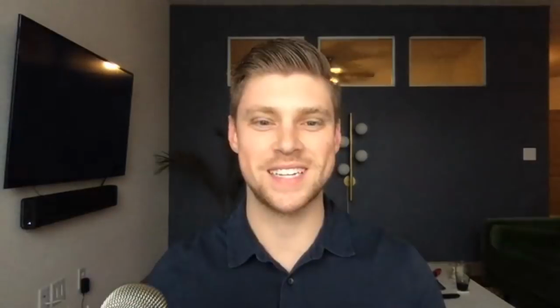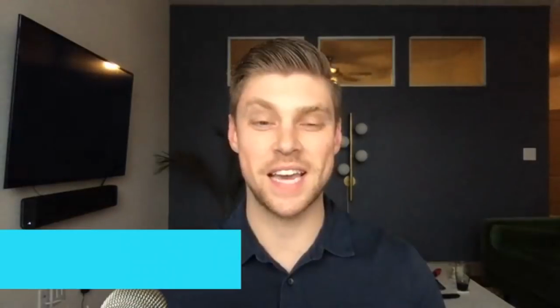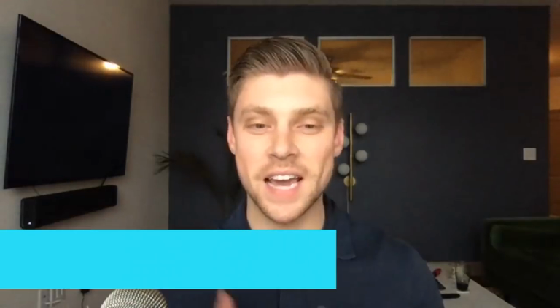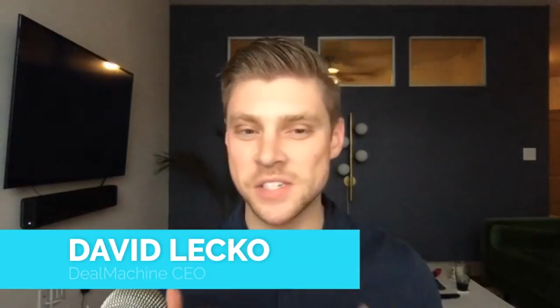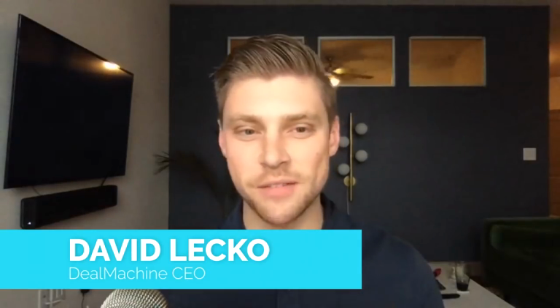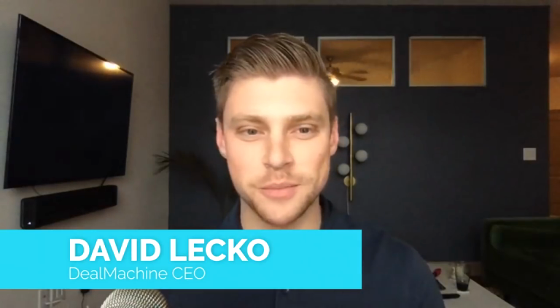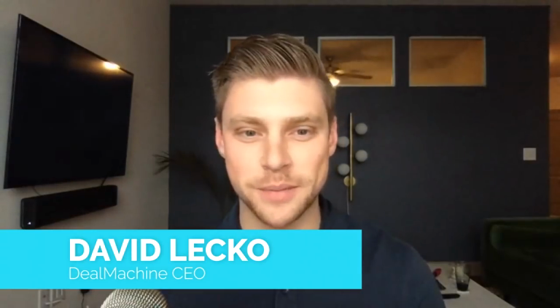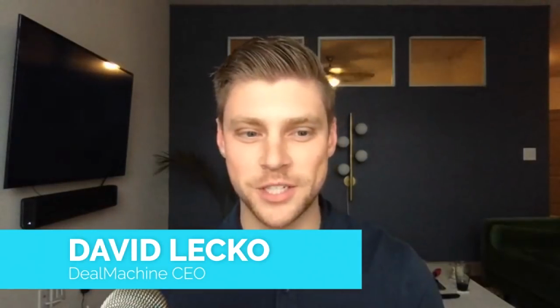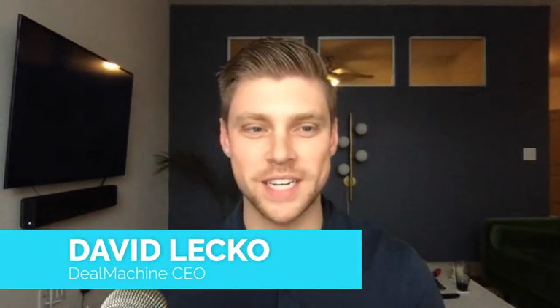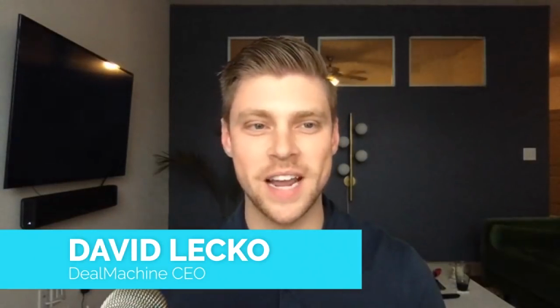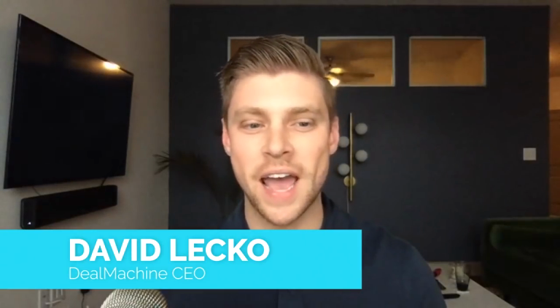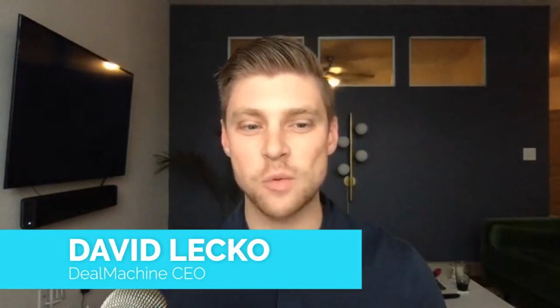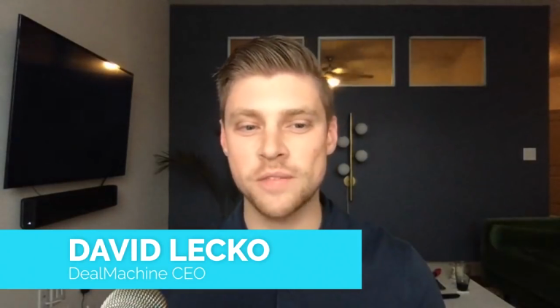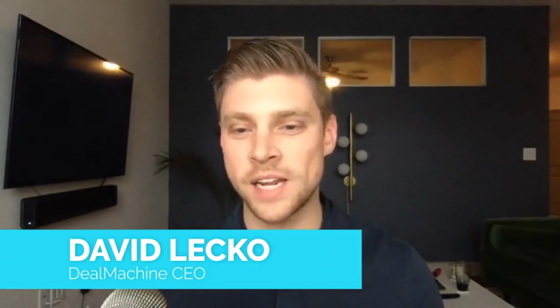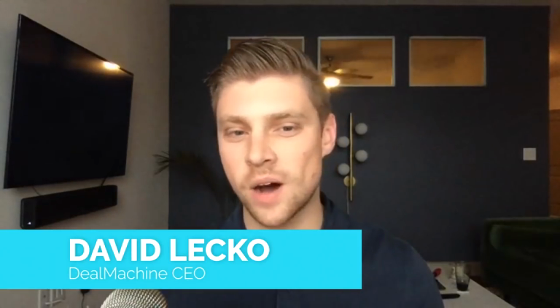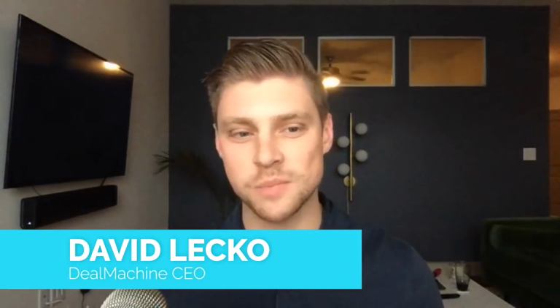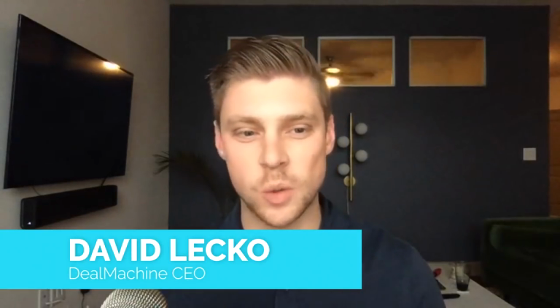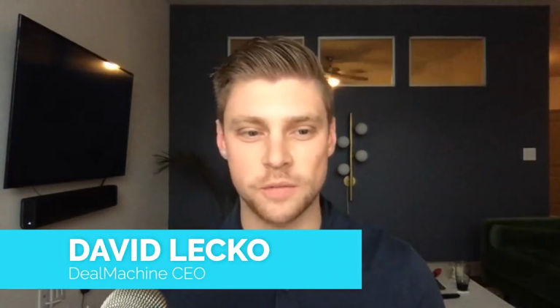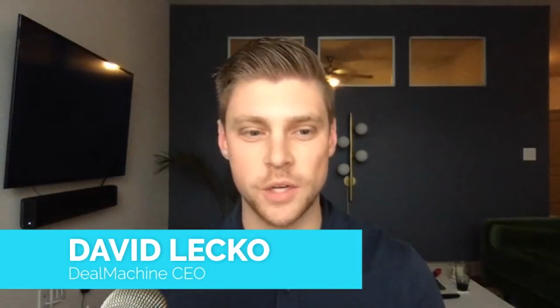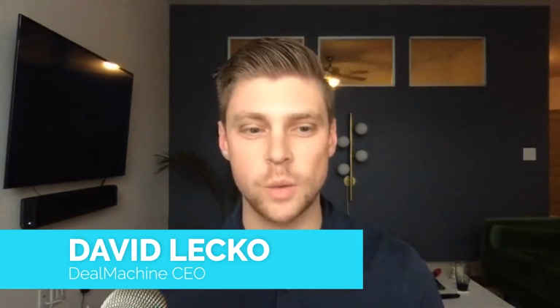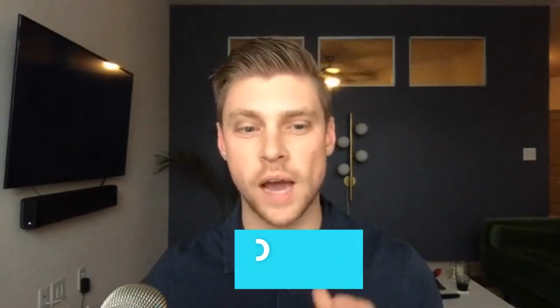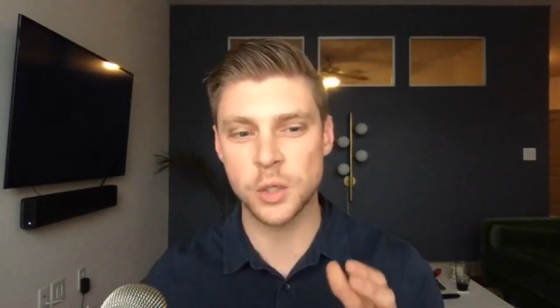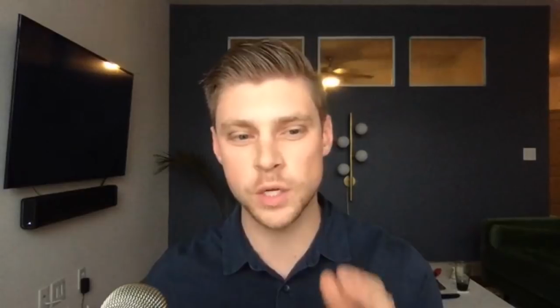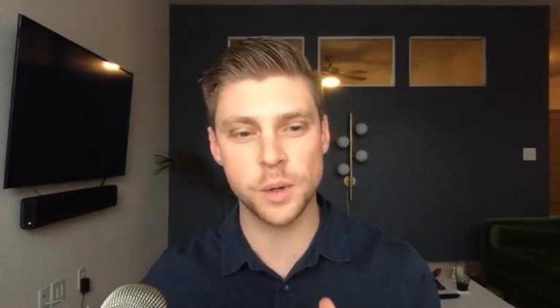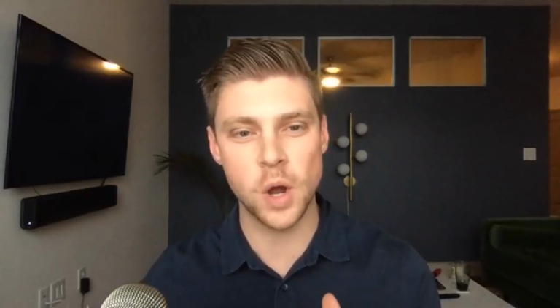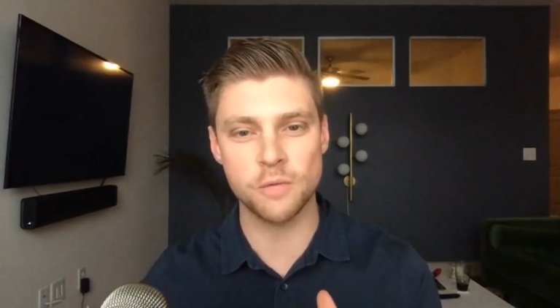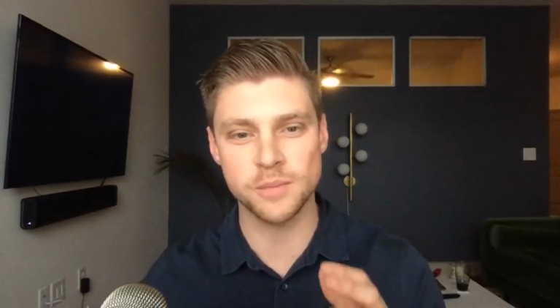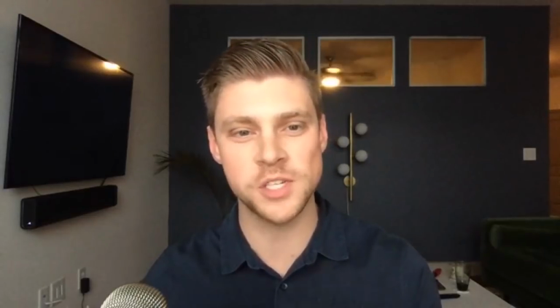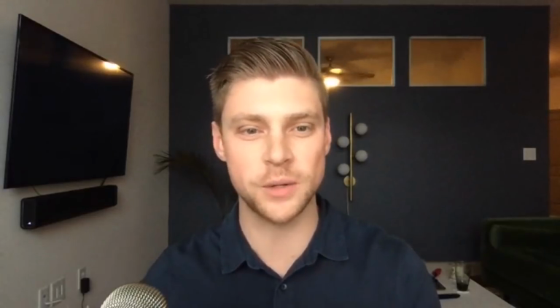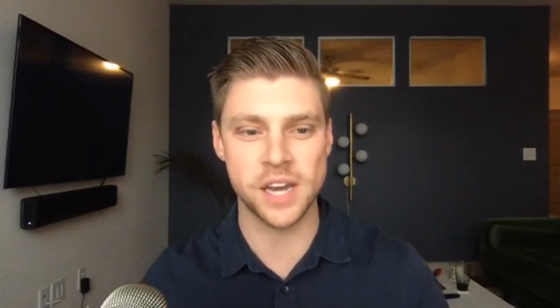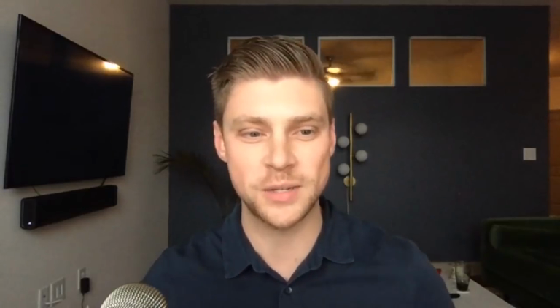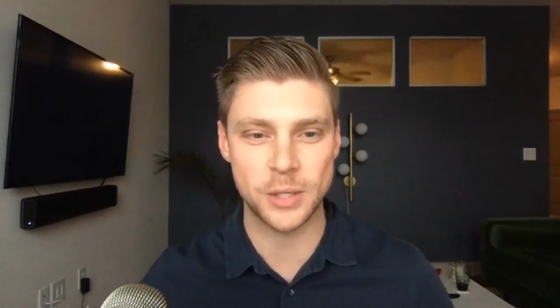Hey guys, it's David from DealMachine here, and we've got an awesome story for you. We've got Chris Monroe from St. Louis. How you doing, Chris?